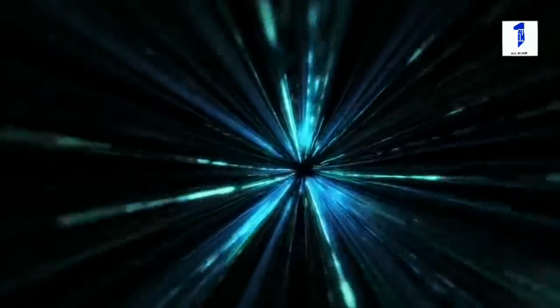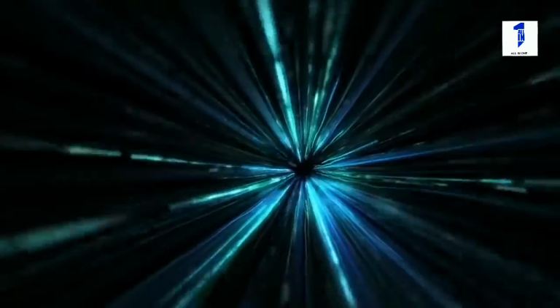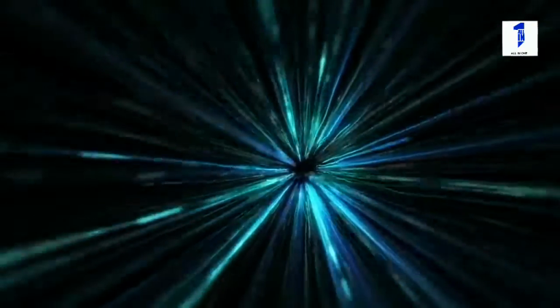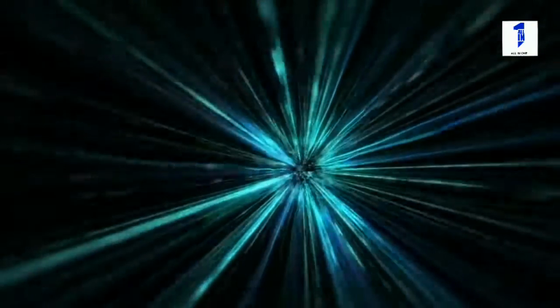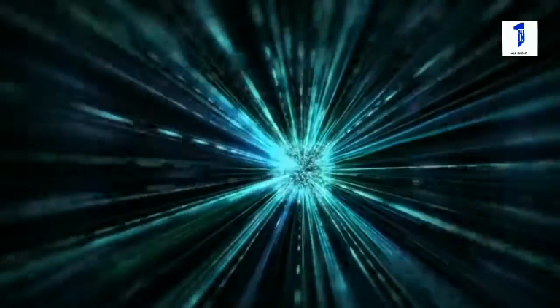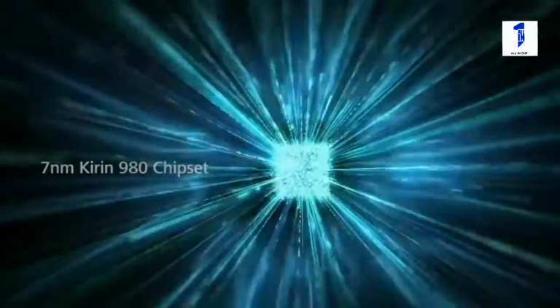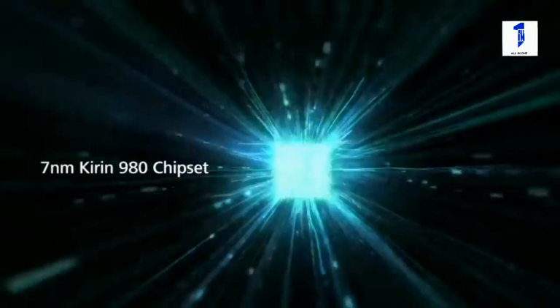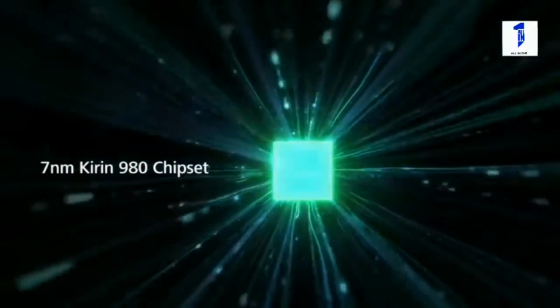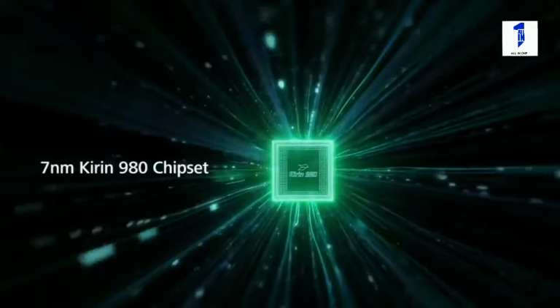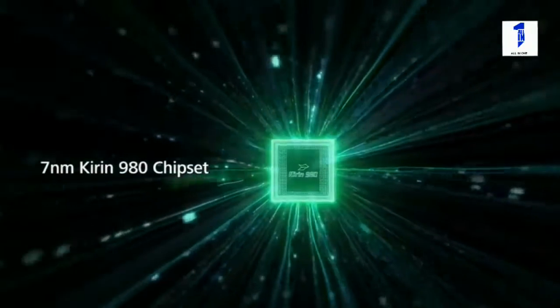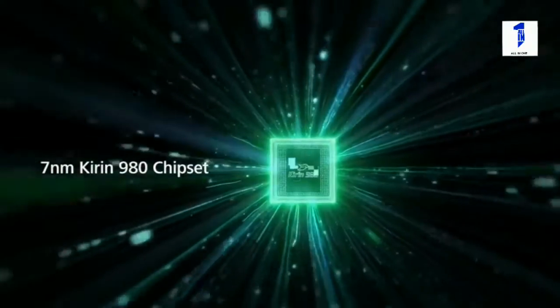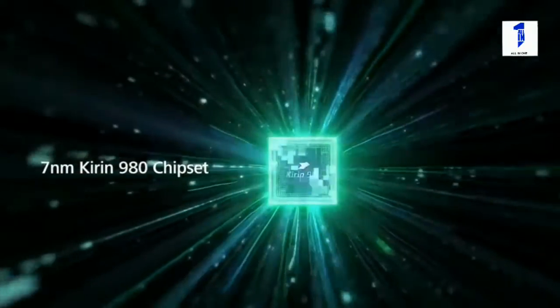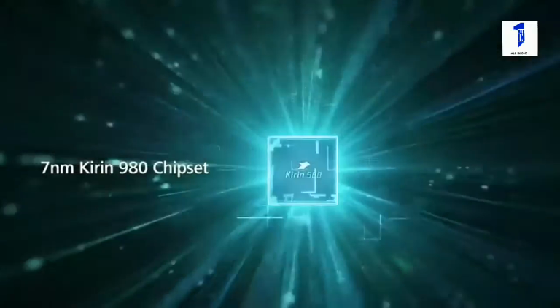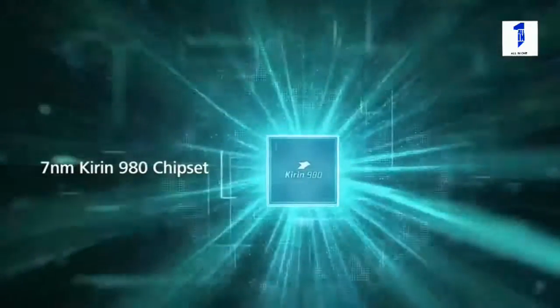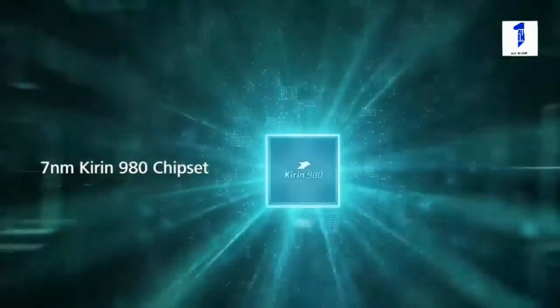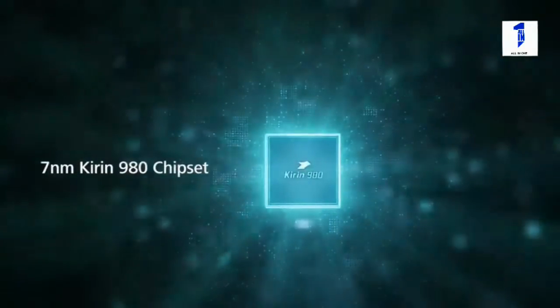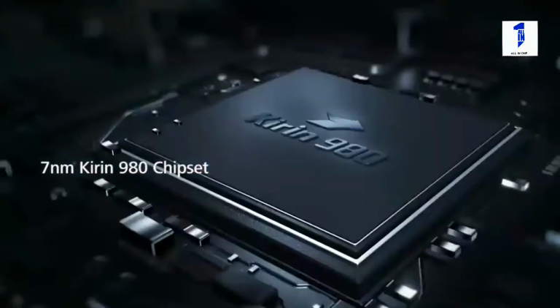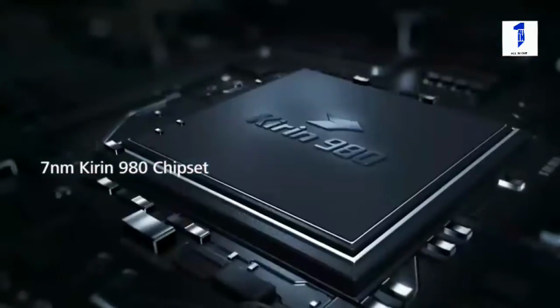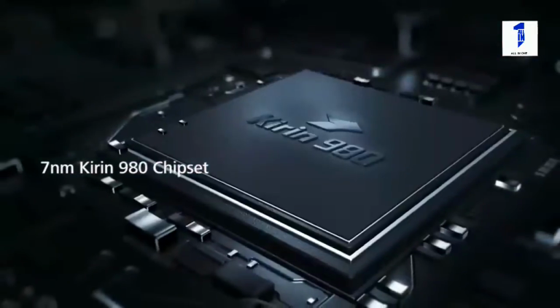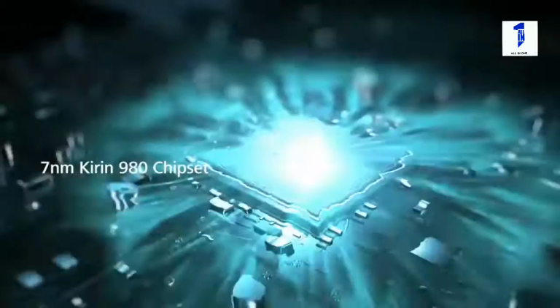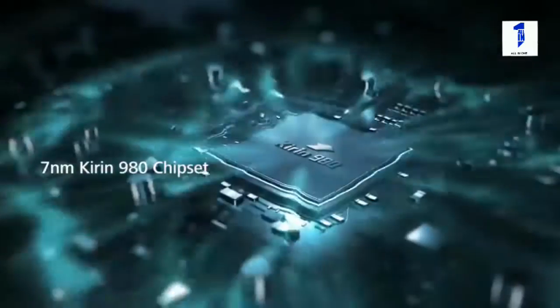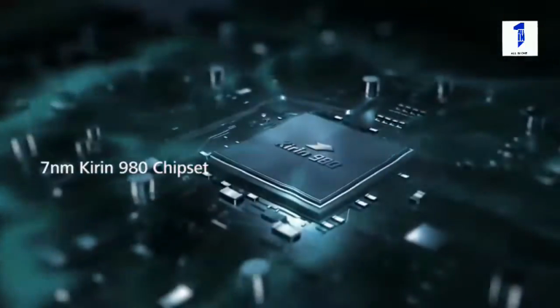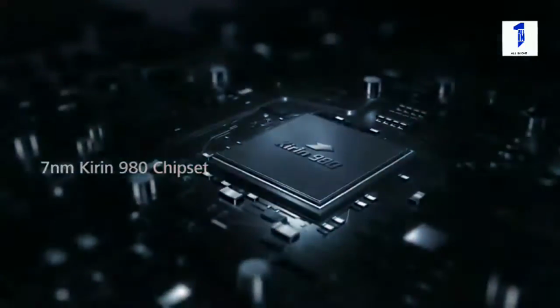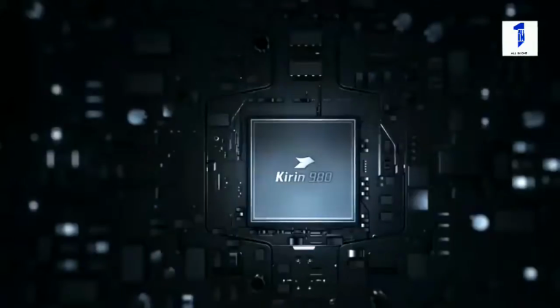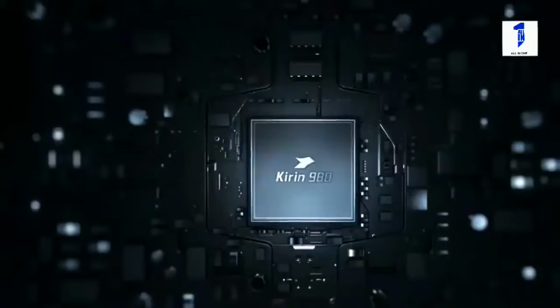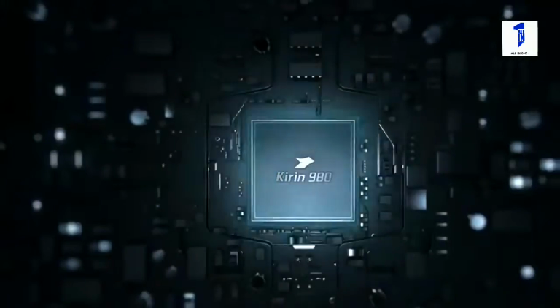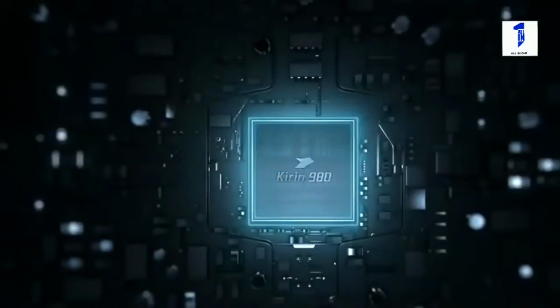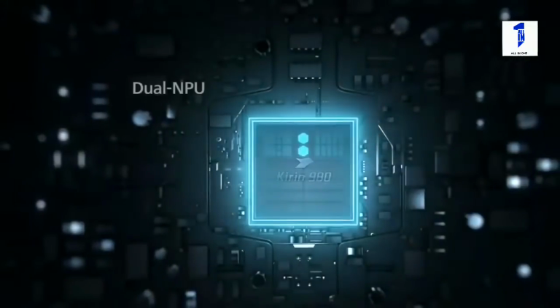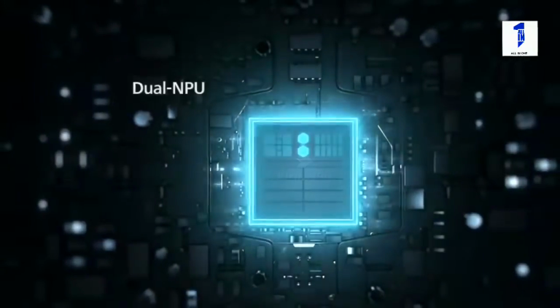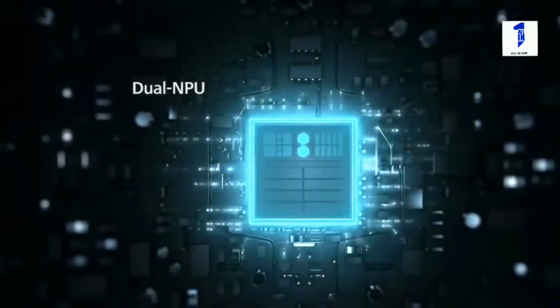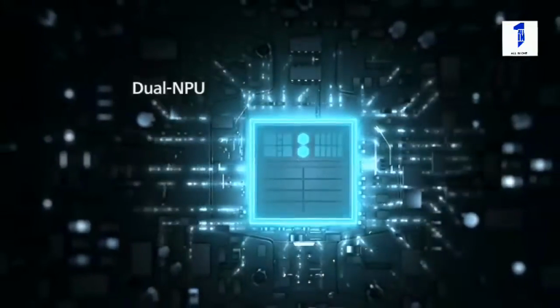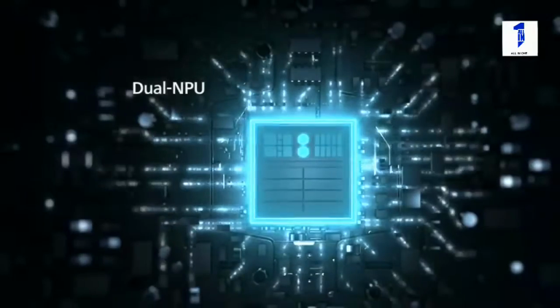The 7nm Kirin 980 is the world's first processor with dual NPU.